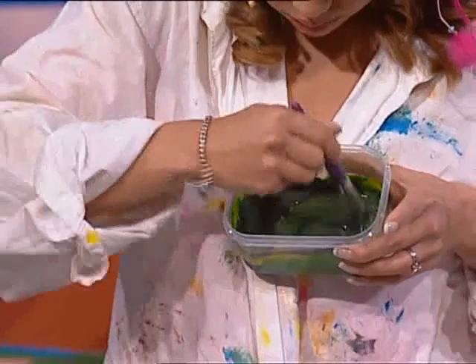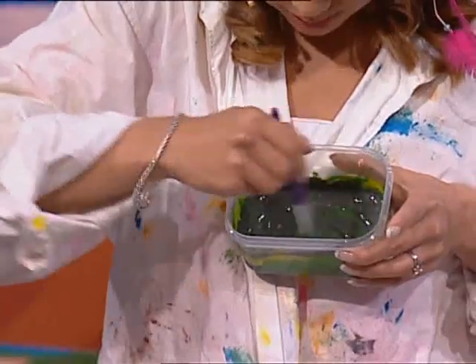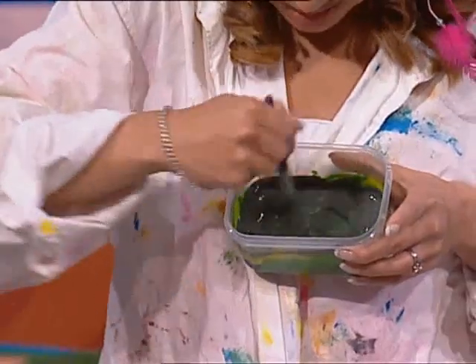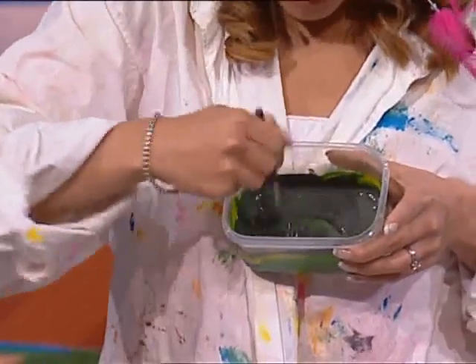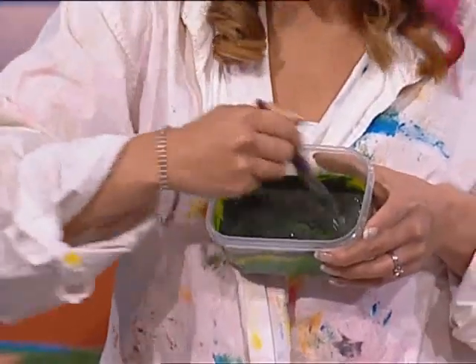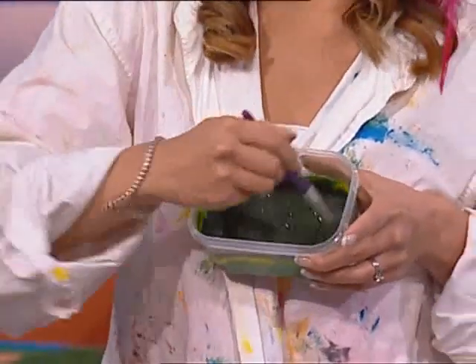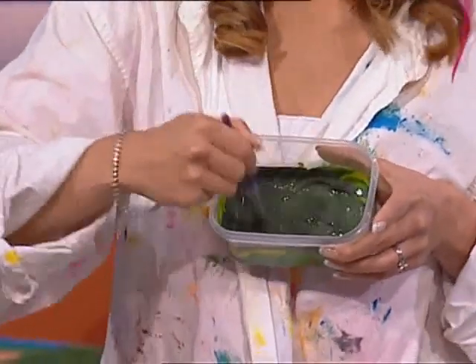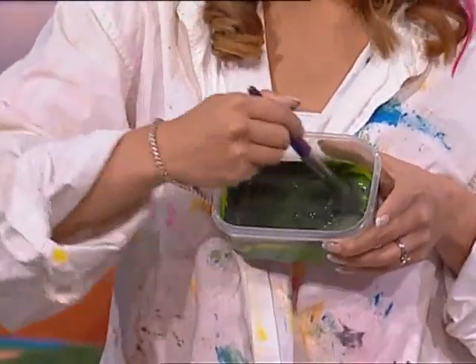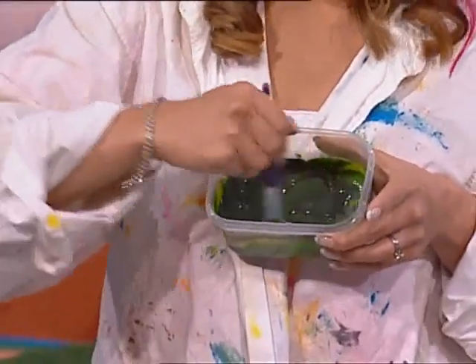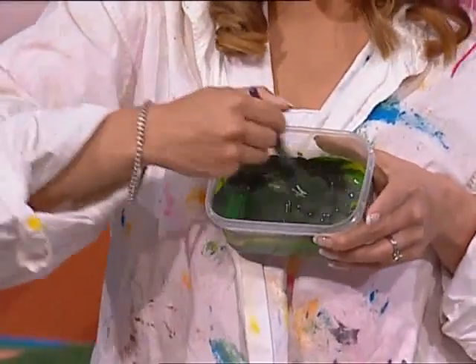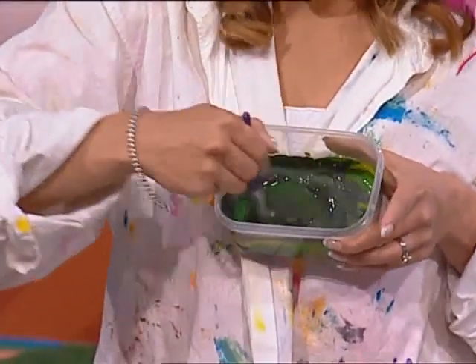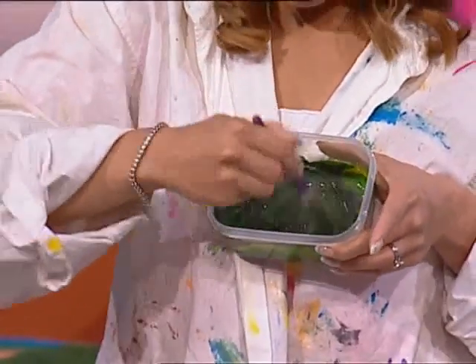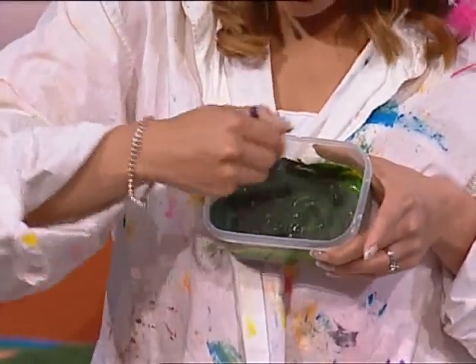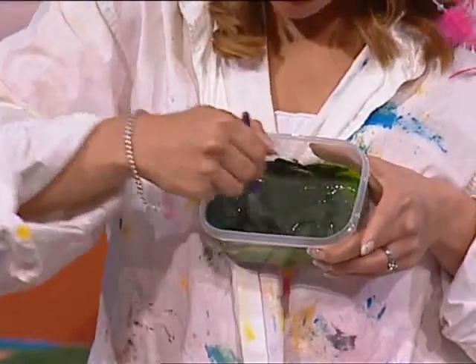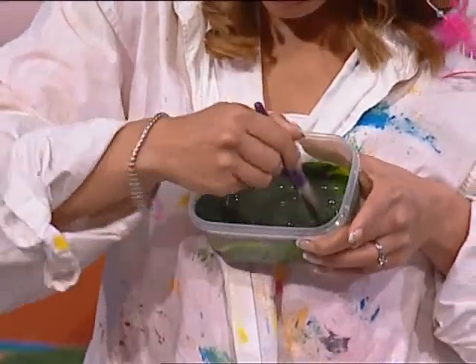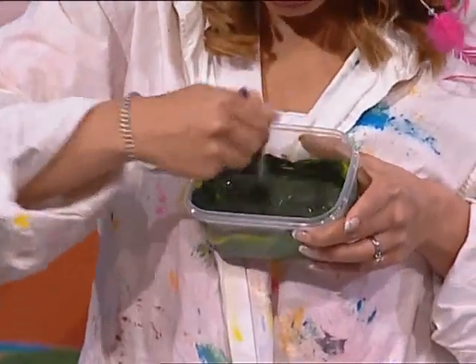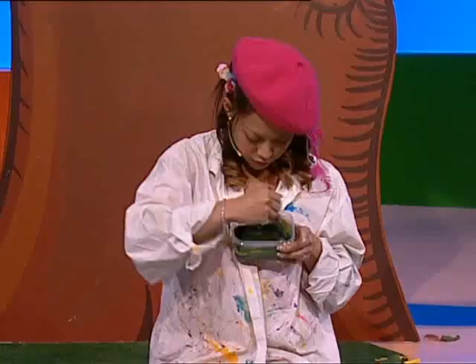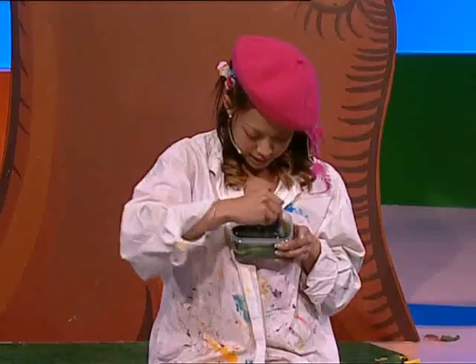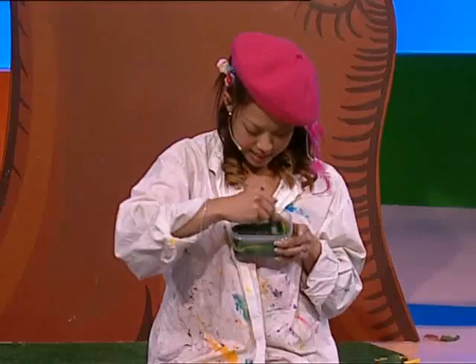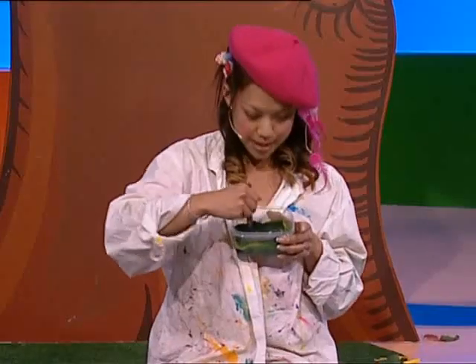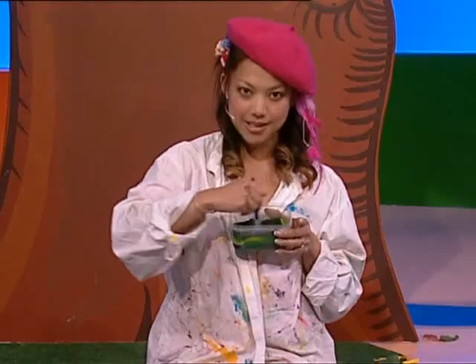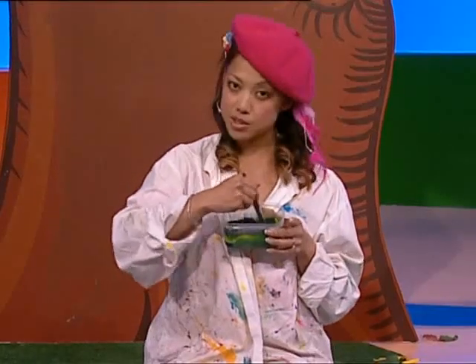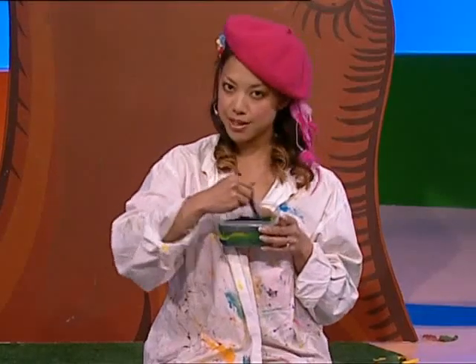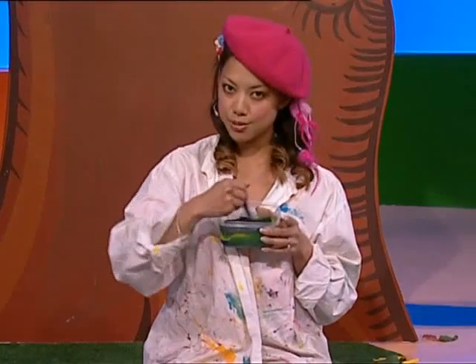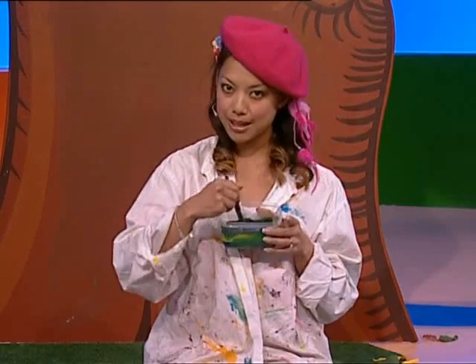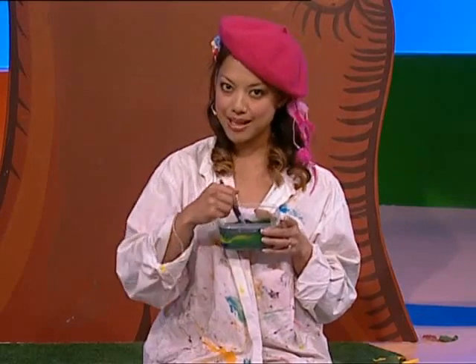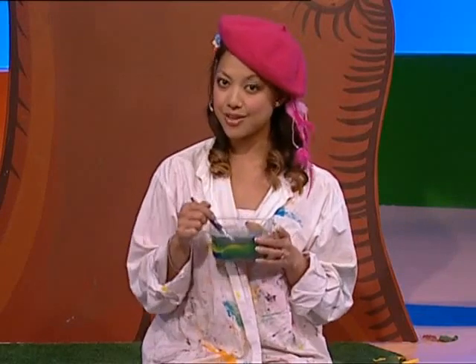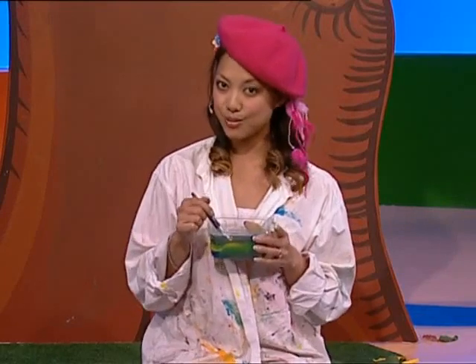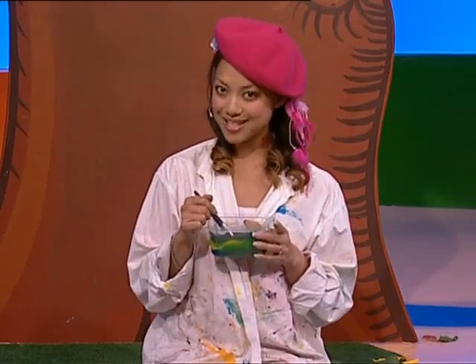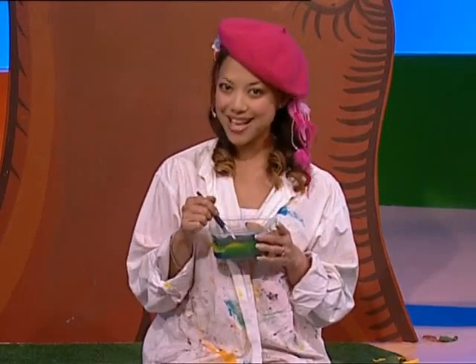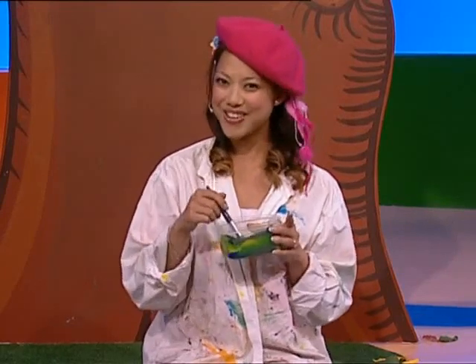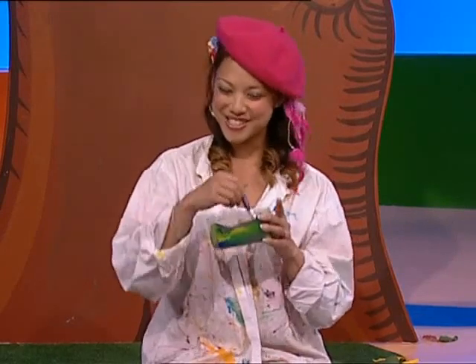A stormy watercolour. Now to make some swirly-twirly patterns for the winter ocean.